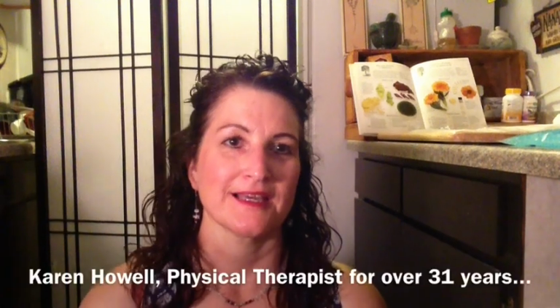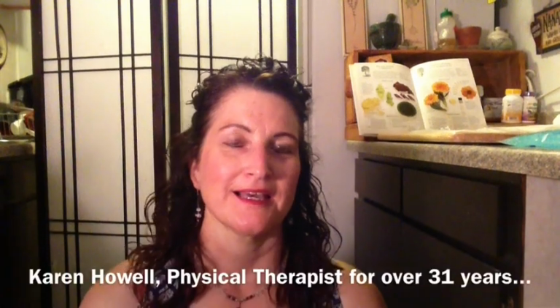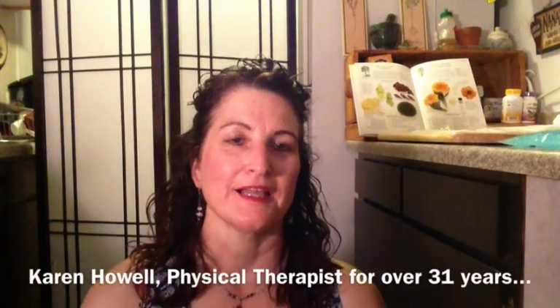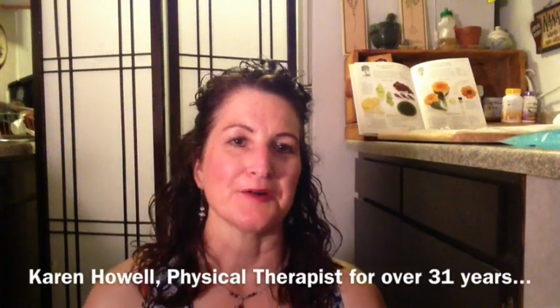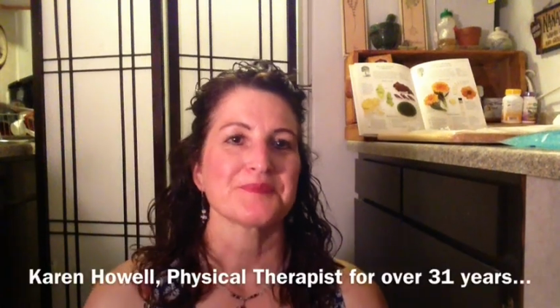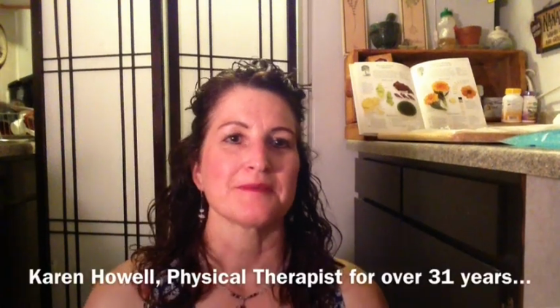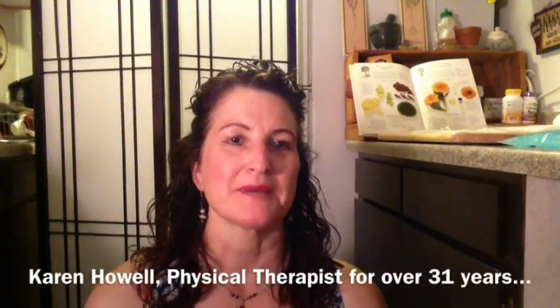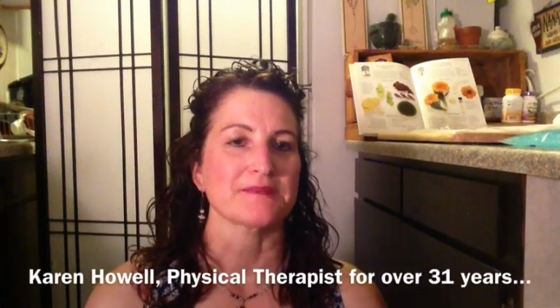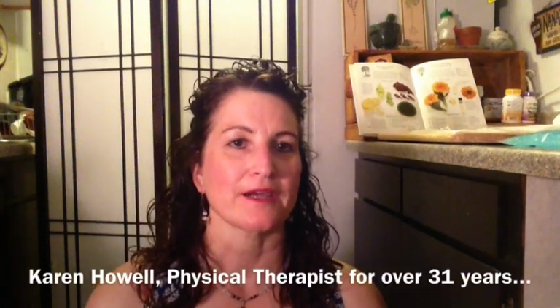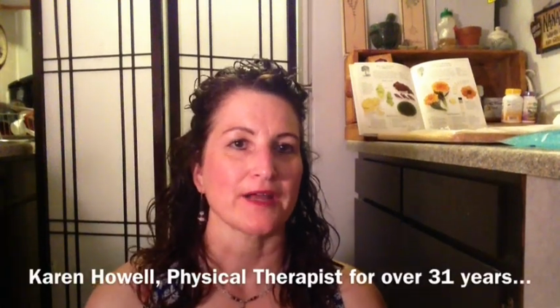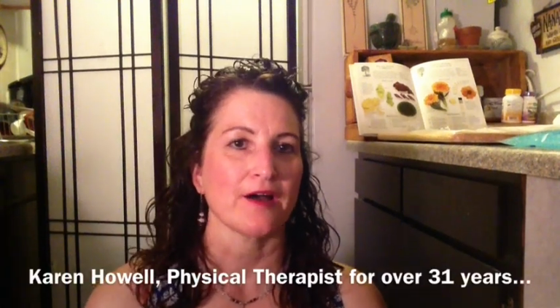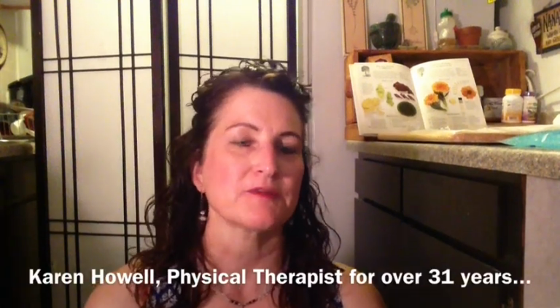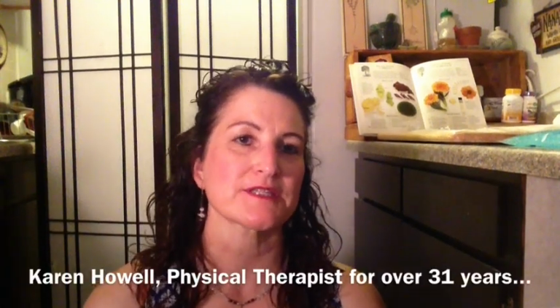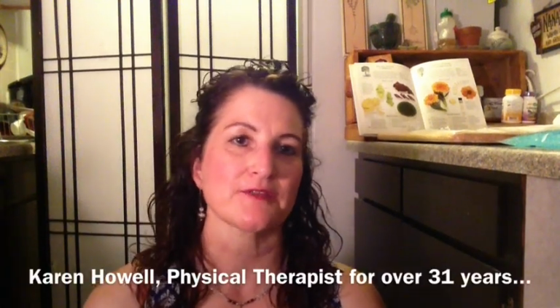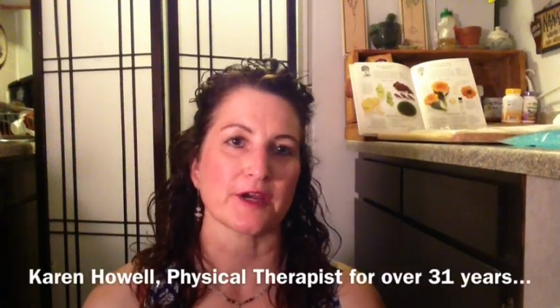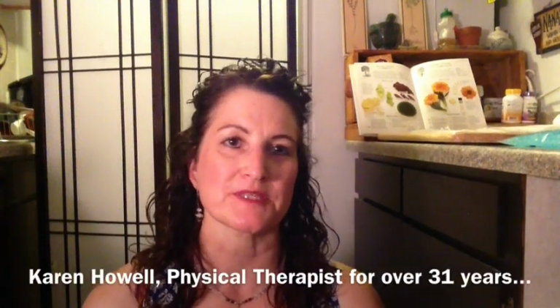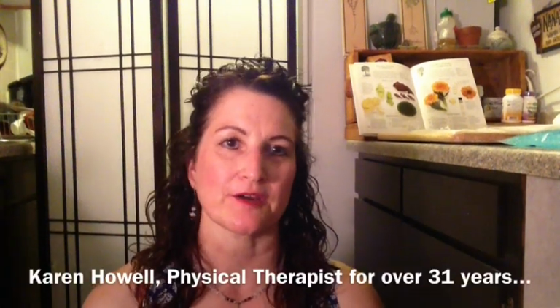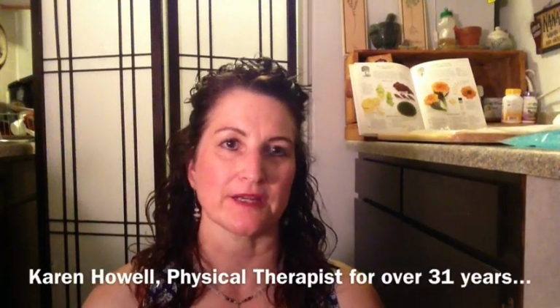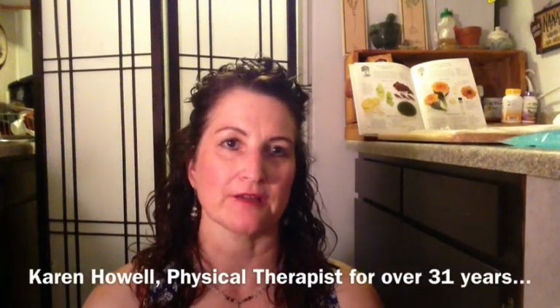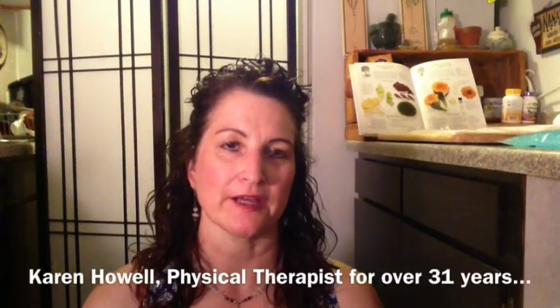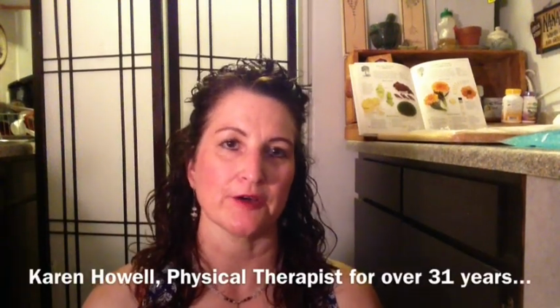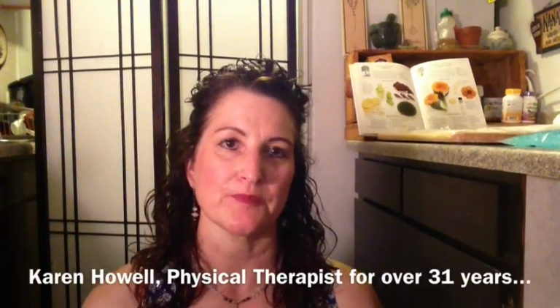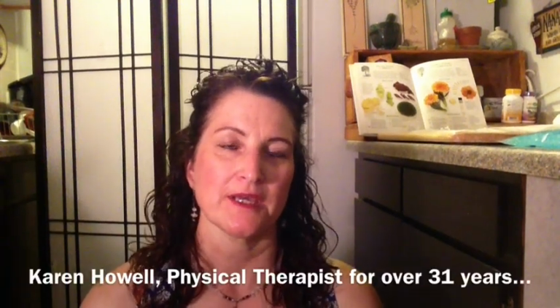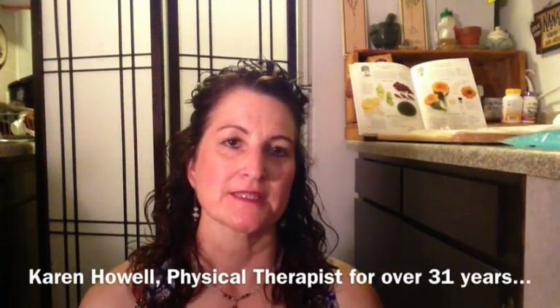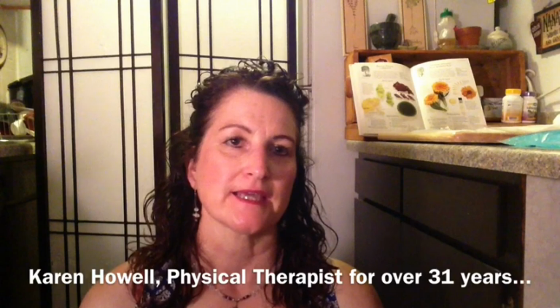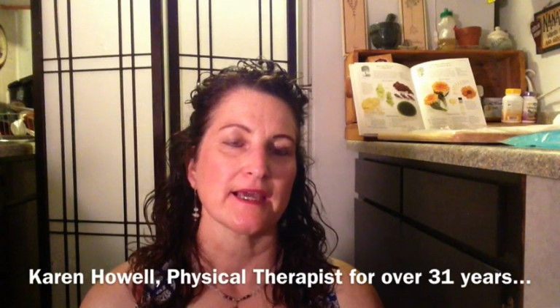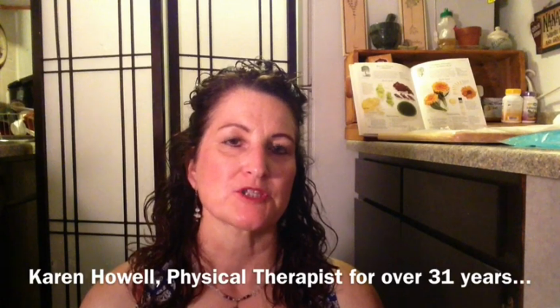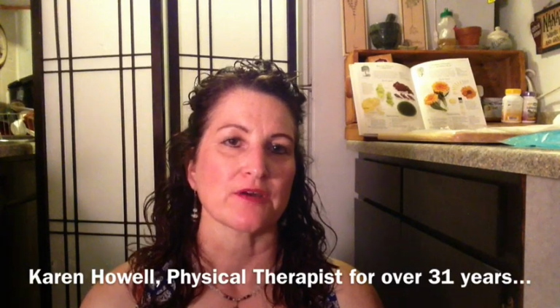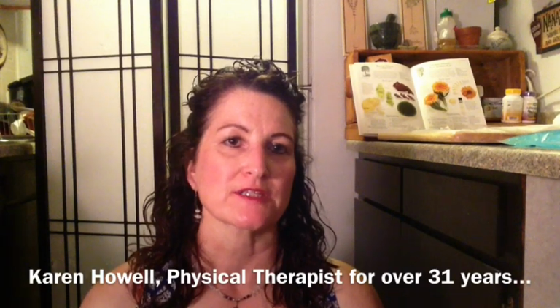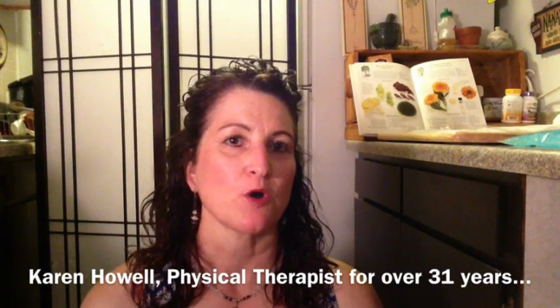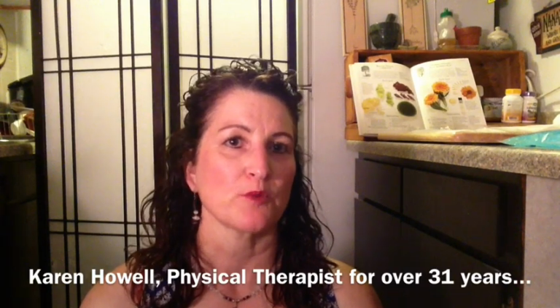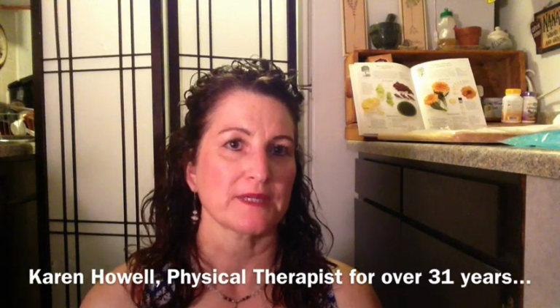Hello, my name is Karen Howell. I'm a physical therapist here in Eagle, Idaho. Today I'm sharing some home remedies.